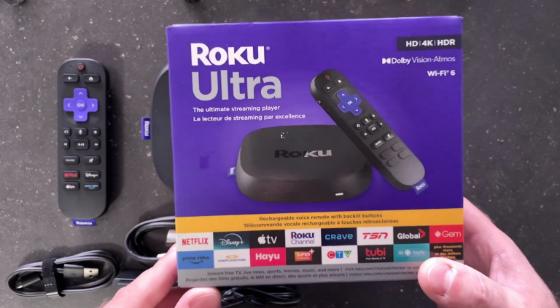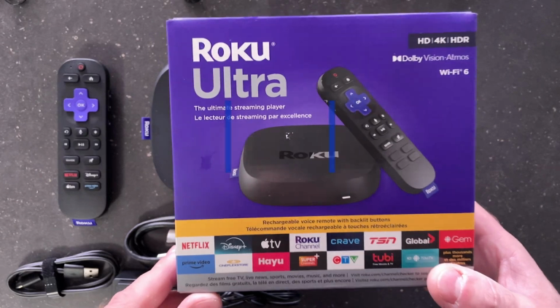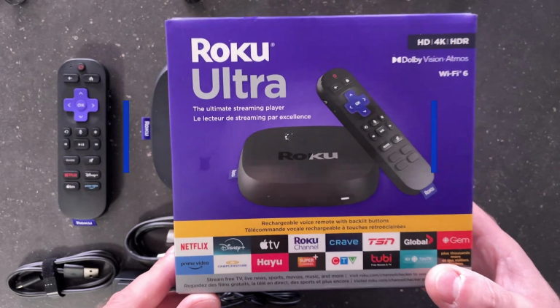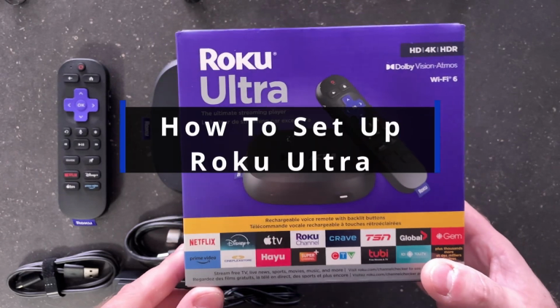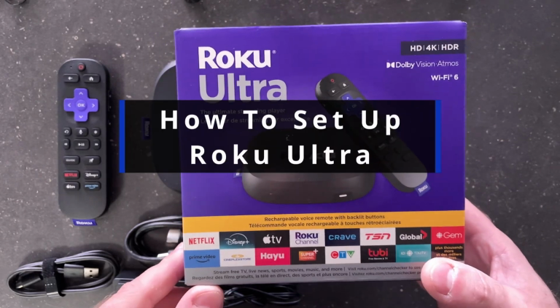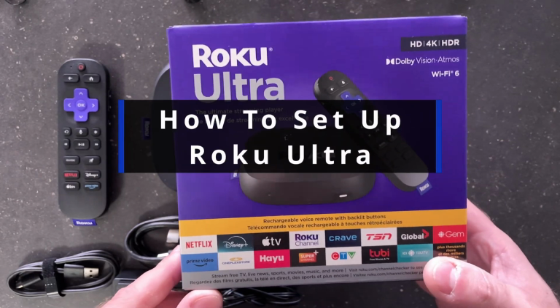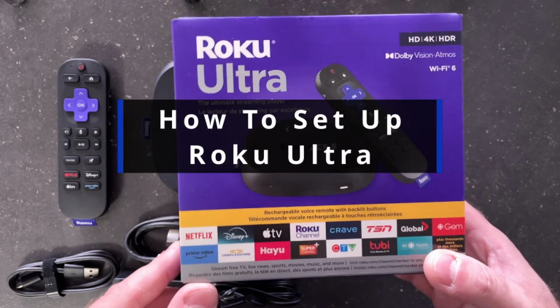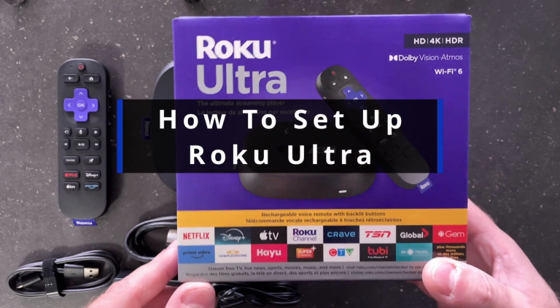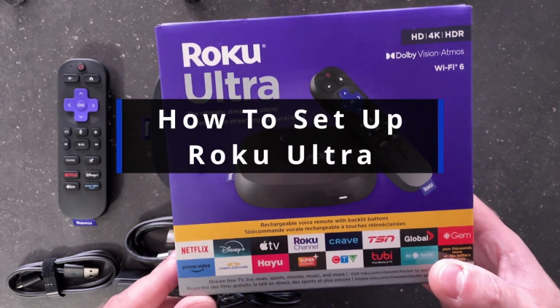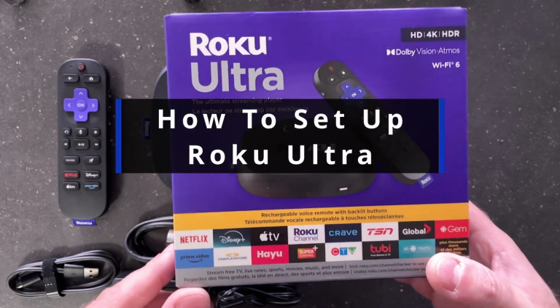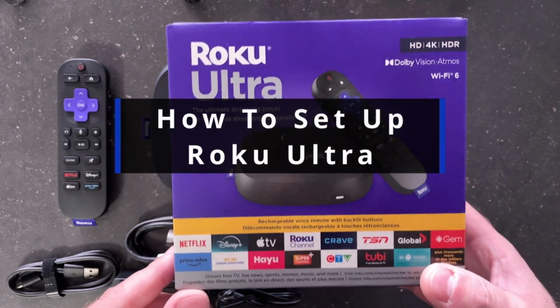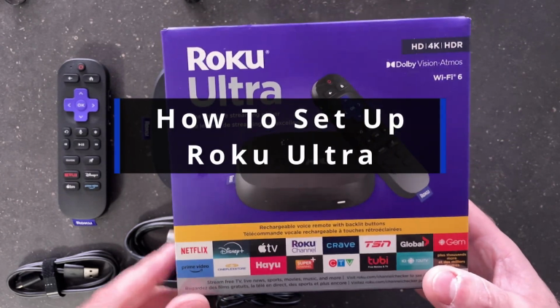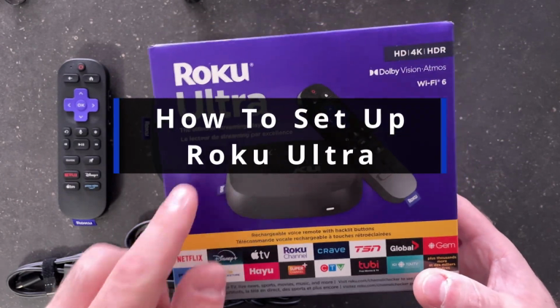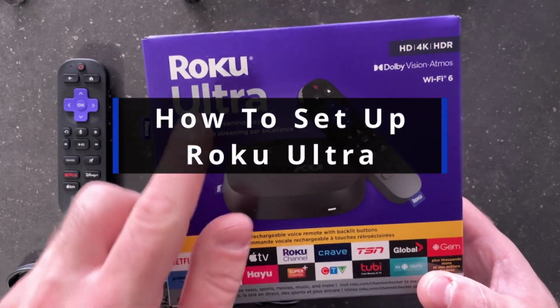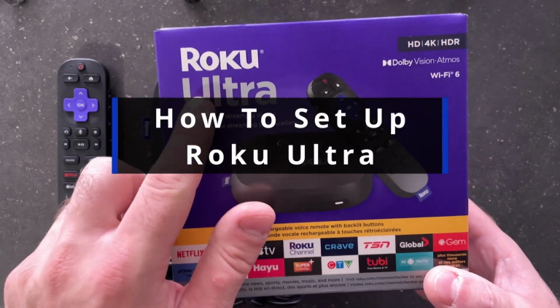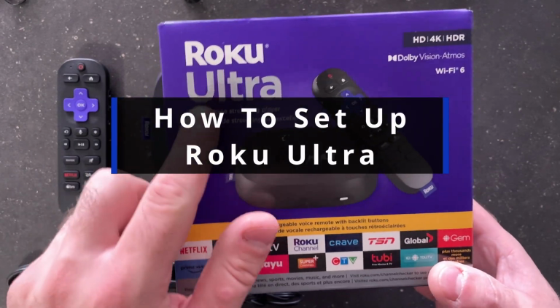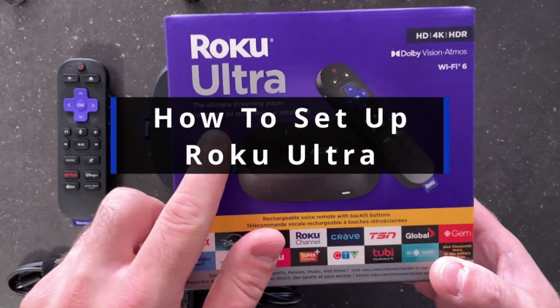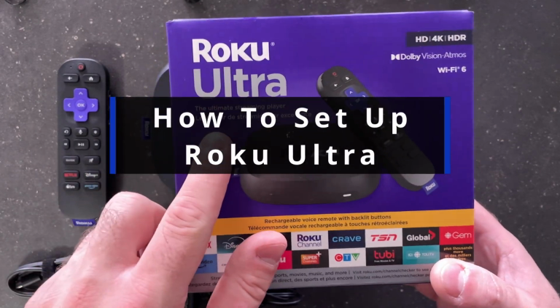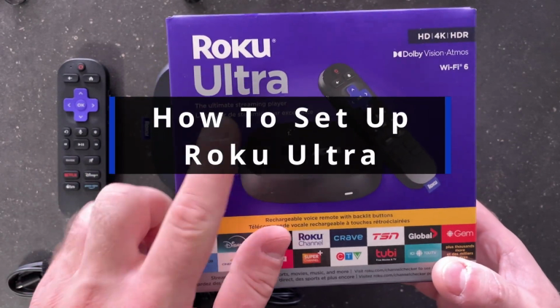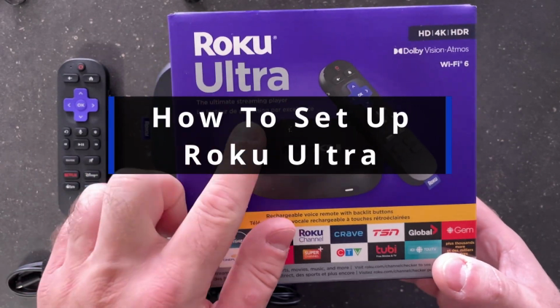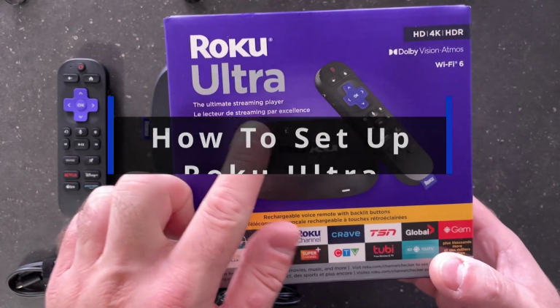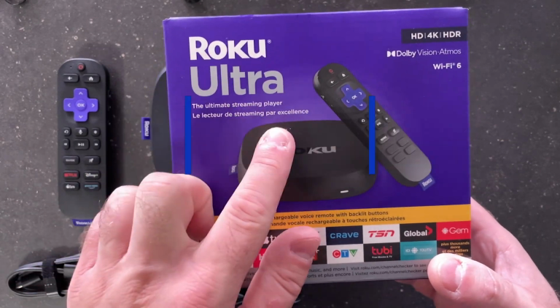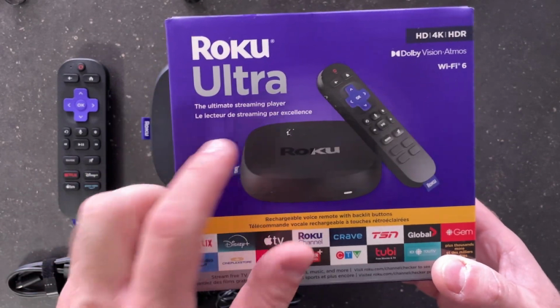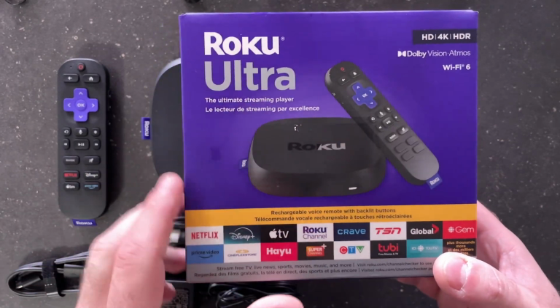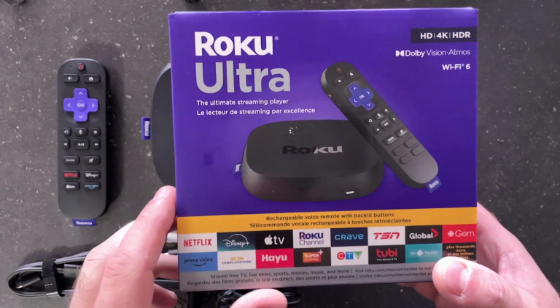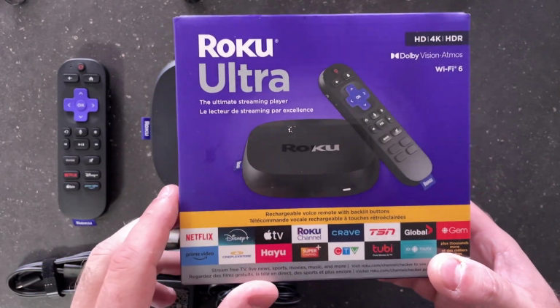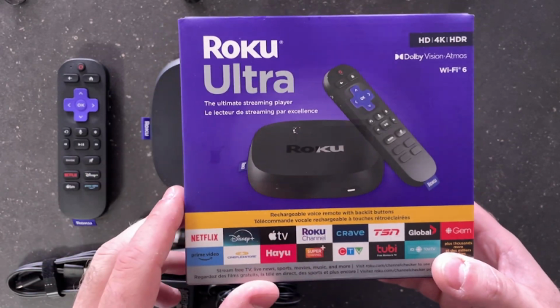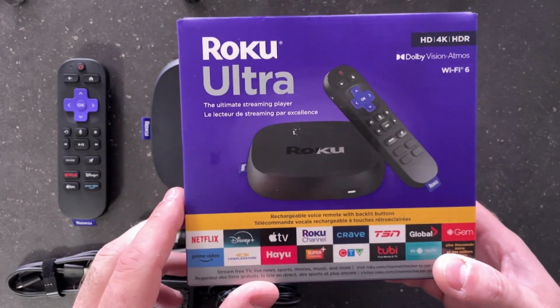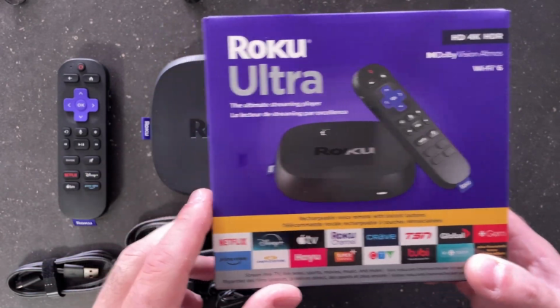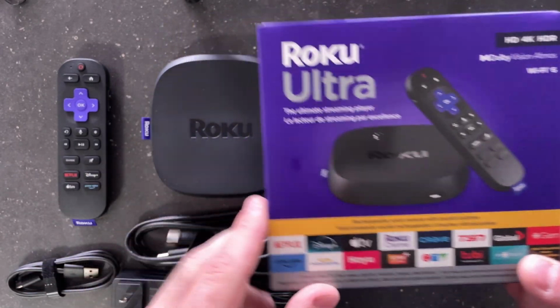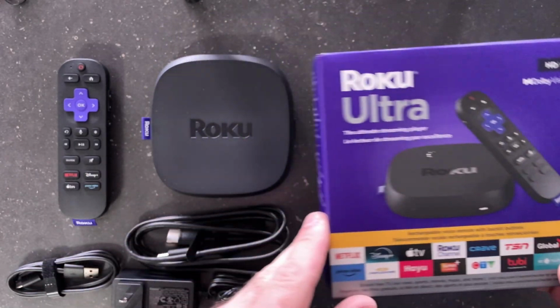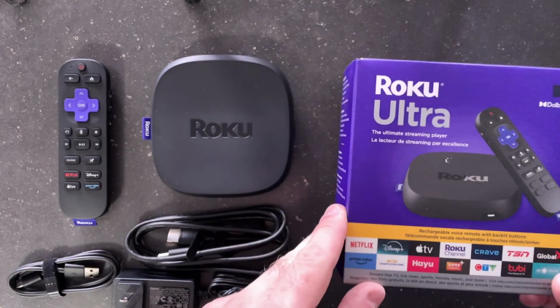In this guide I'll show you how to set up your Roku Ultra streaming player to your TV or monitor.